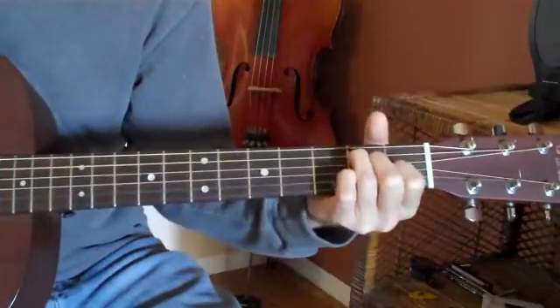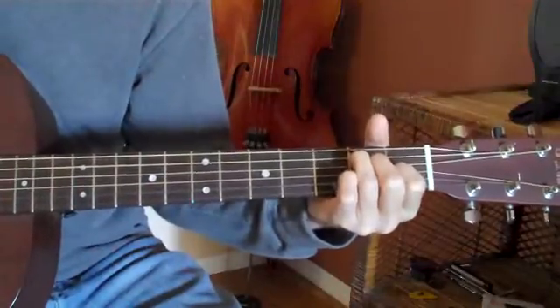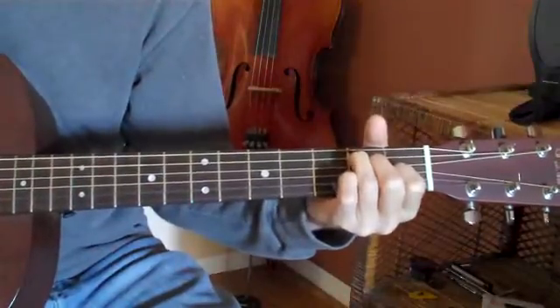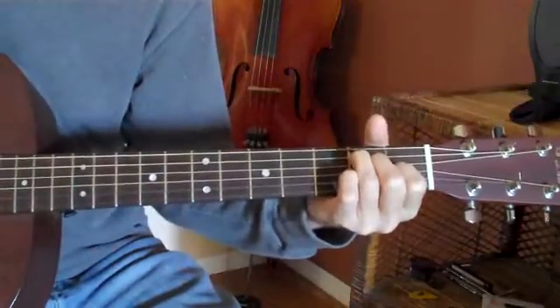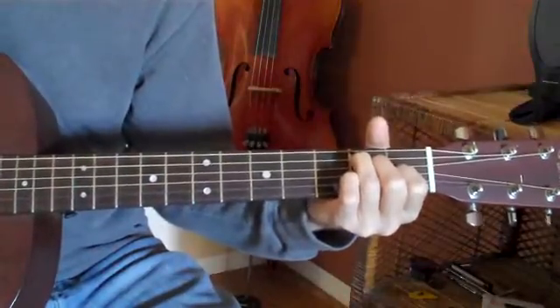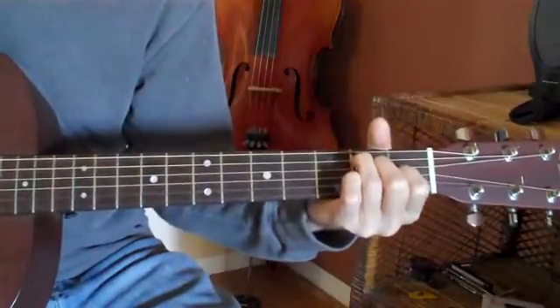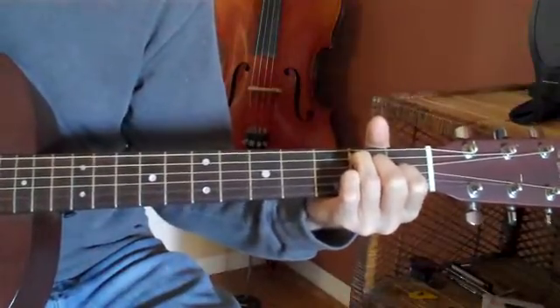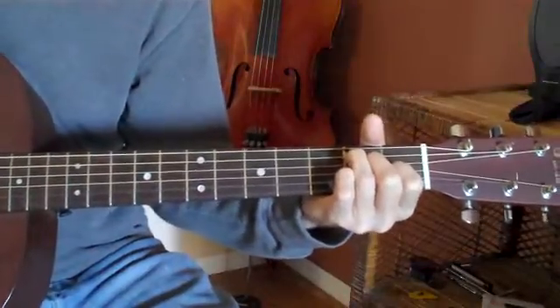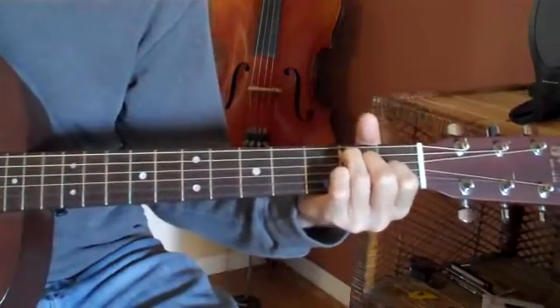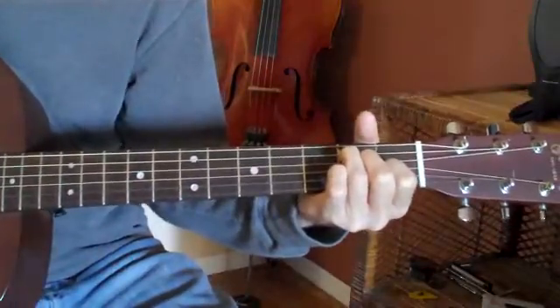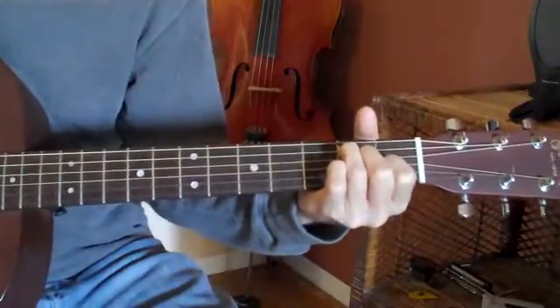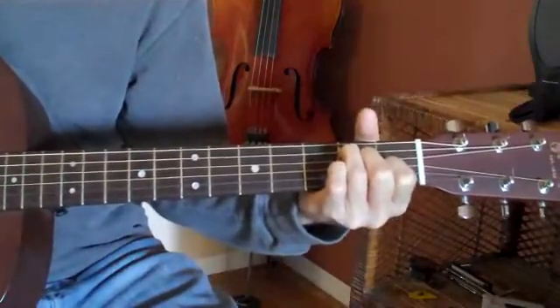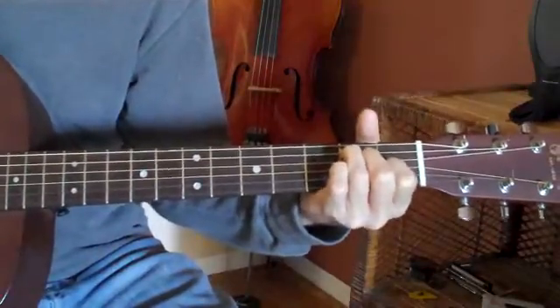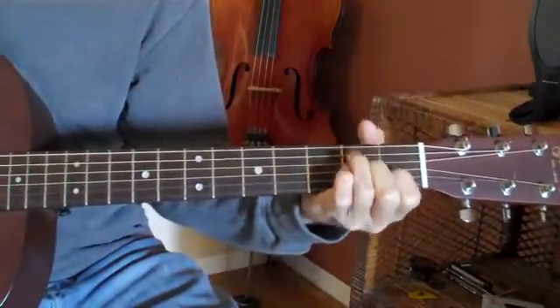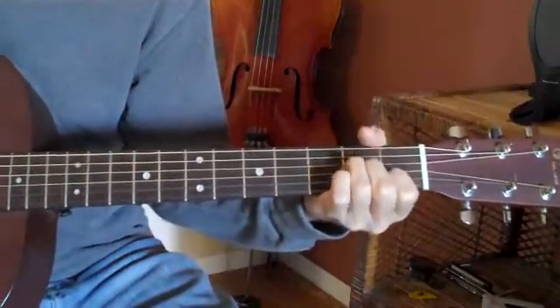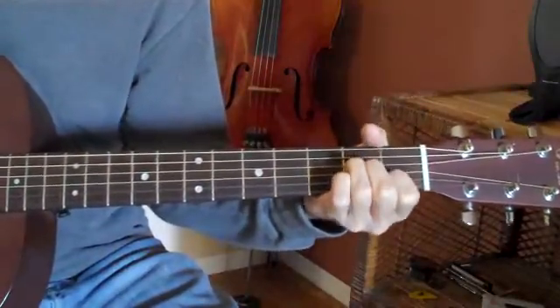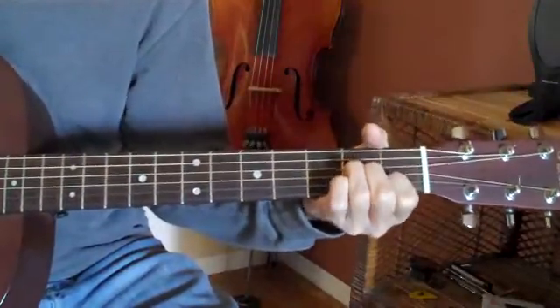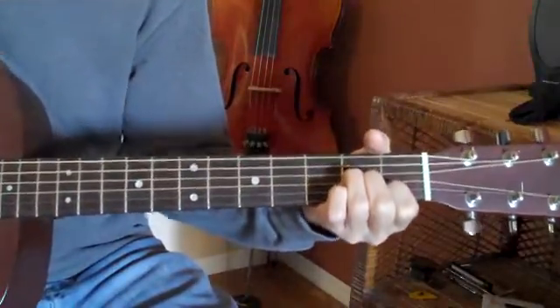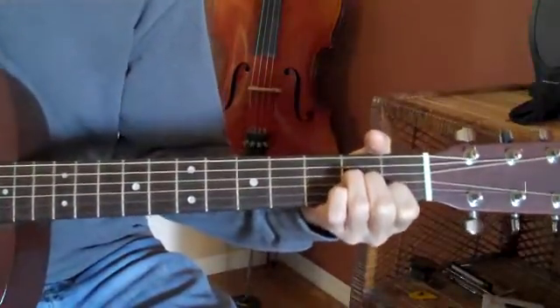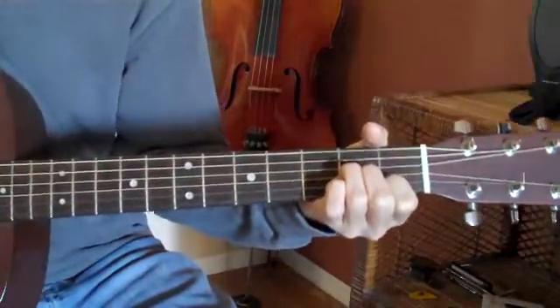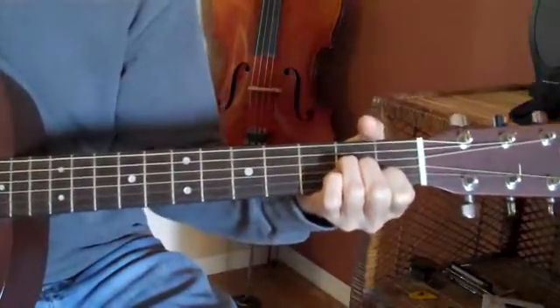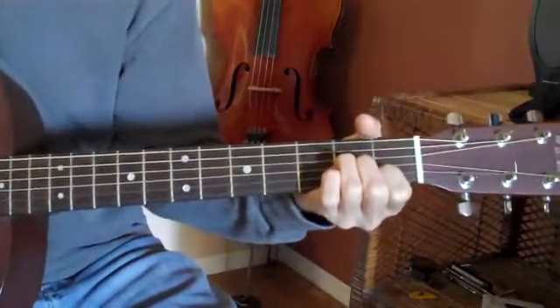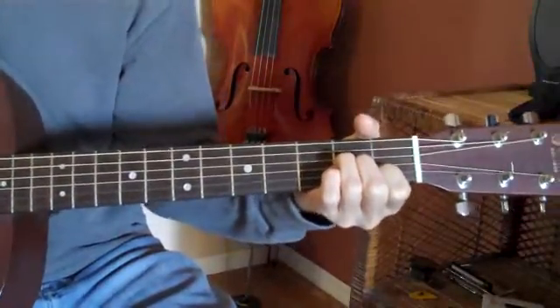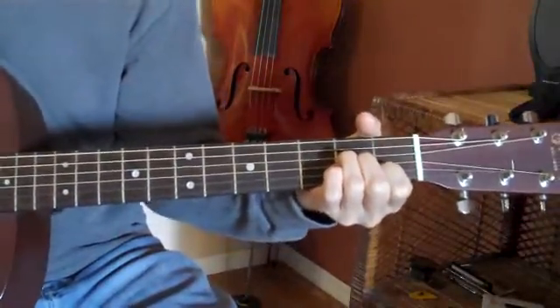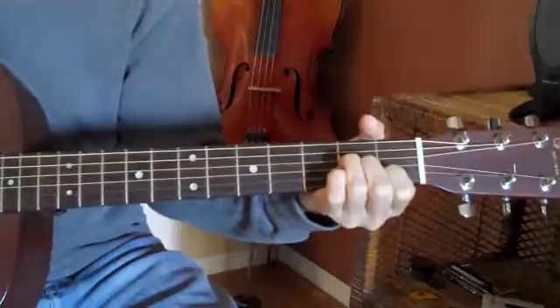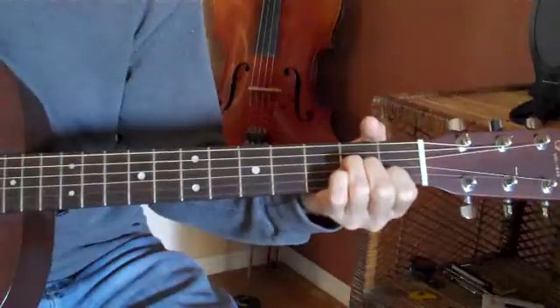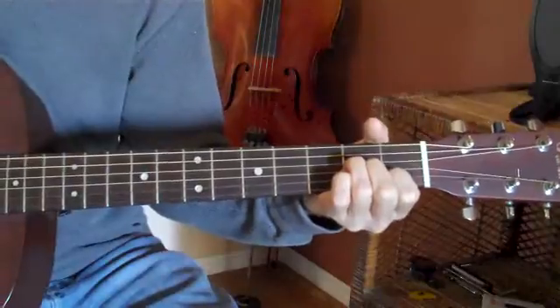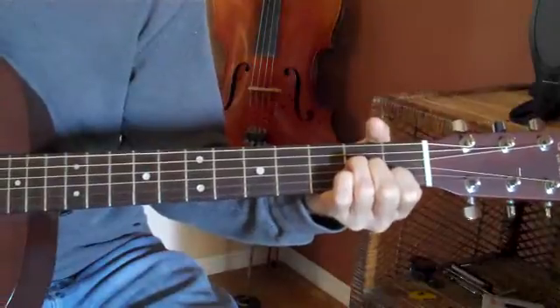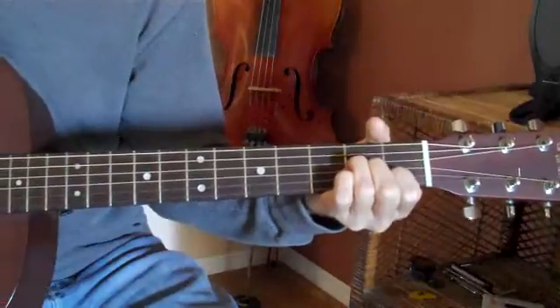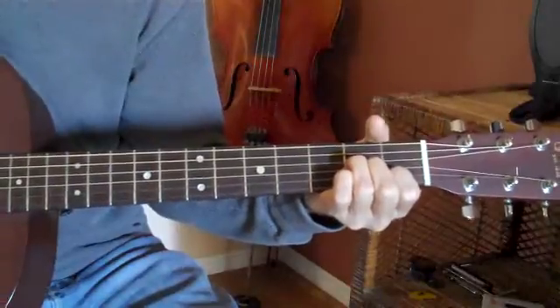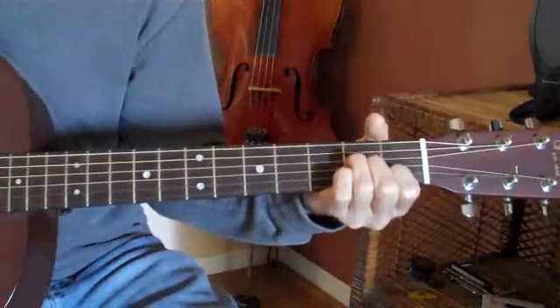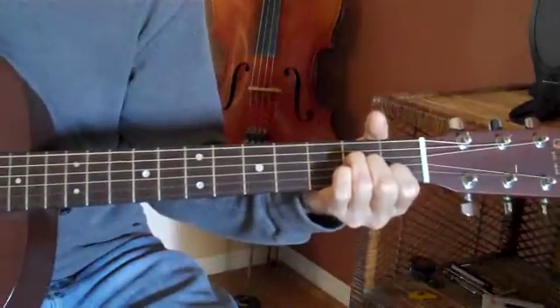Now do that same thing on your A minor. Jump up to your A minor — you just go up strings, one string on each of your fingers.